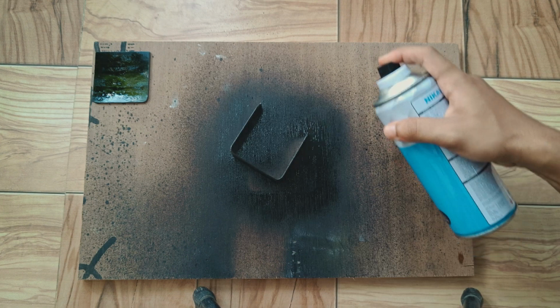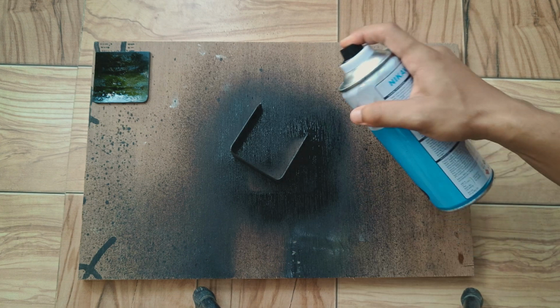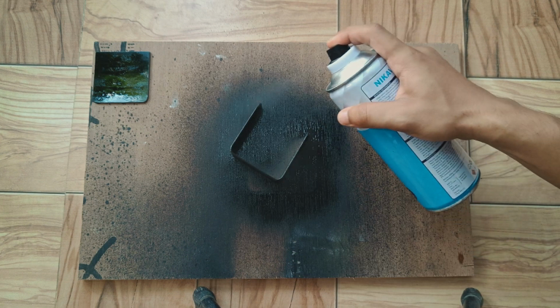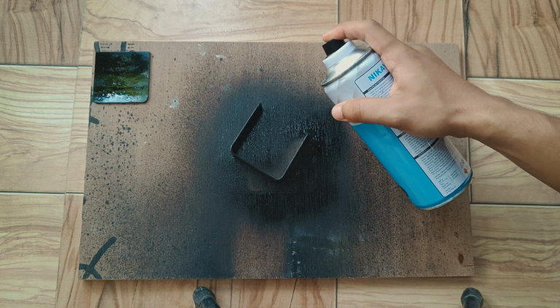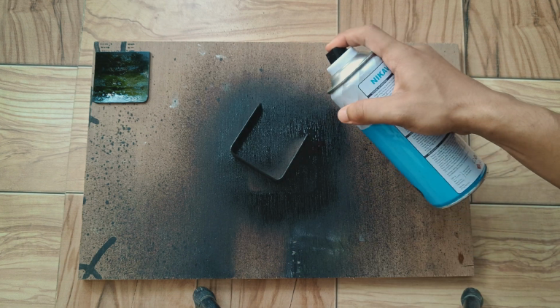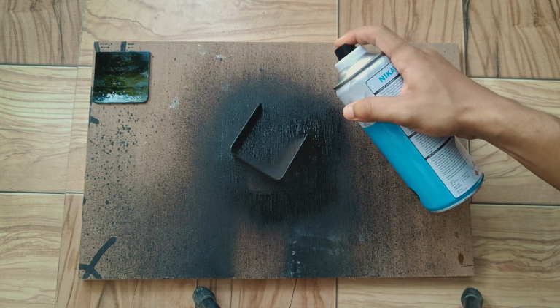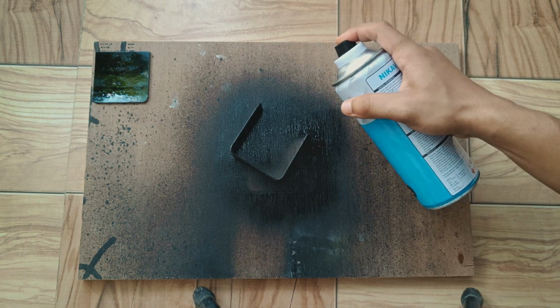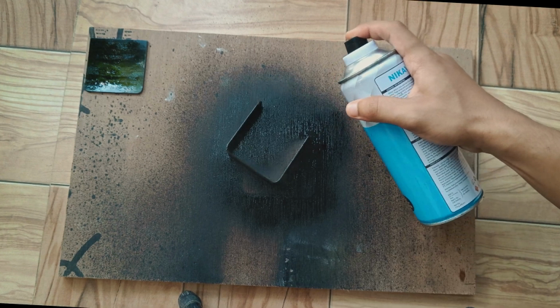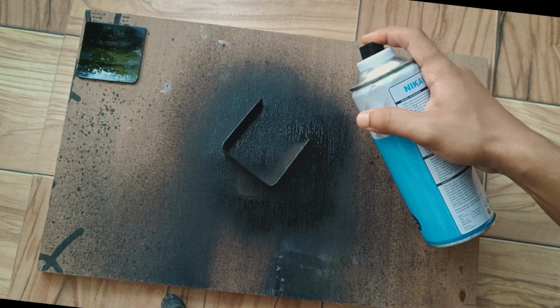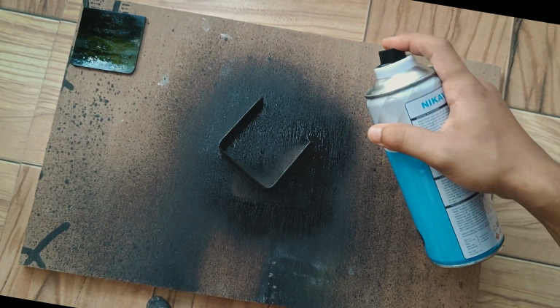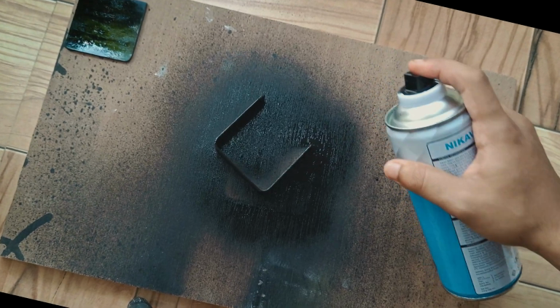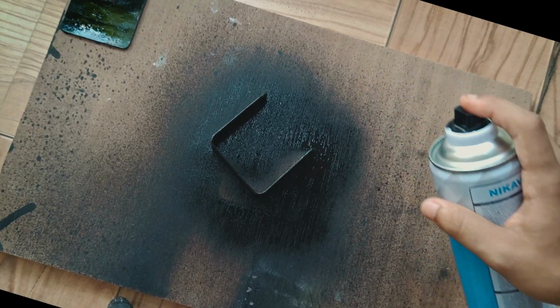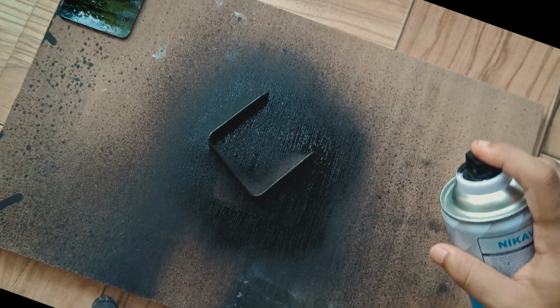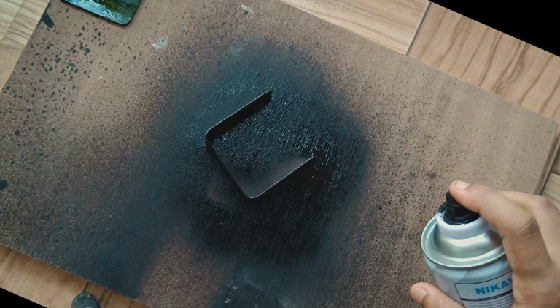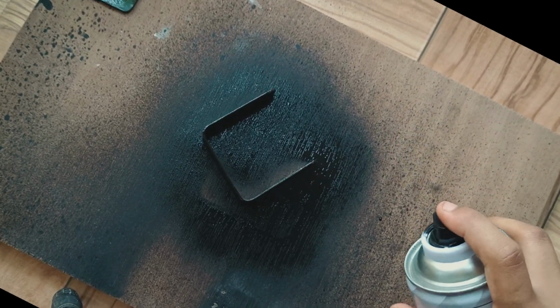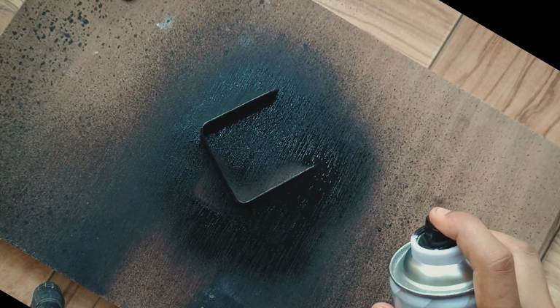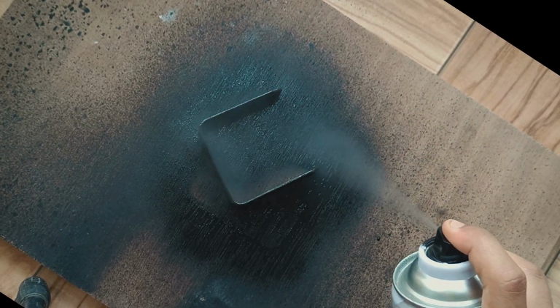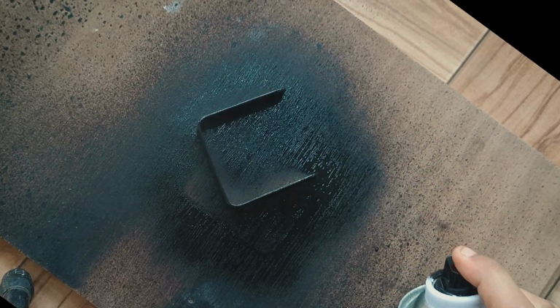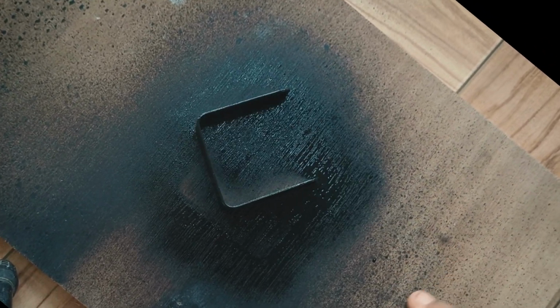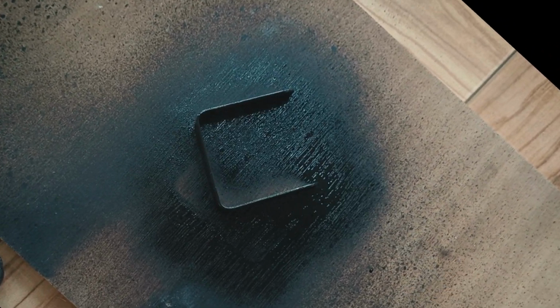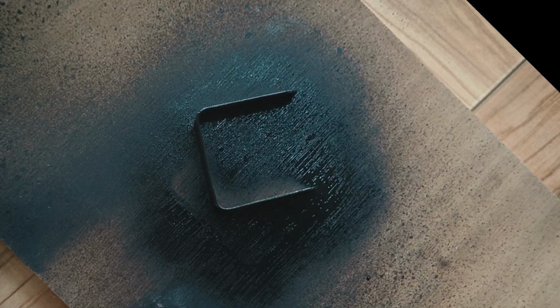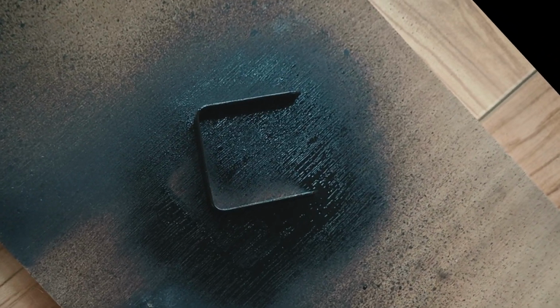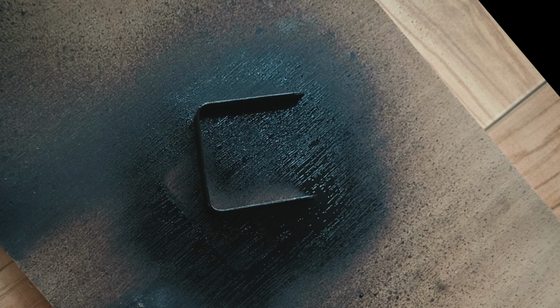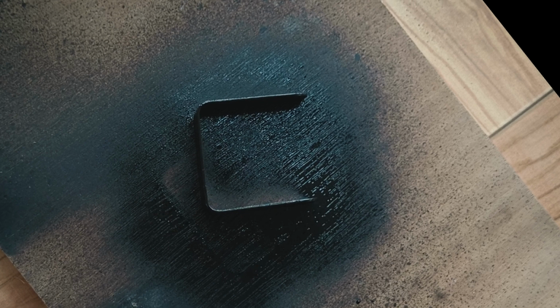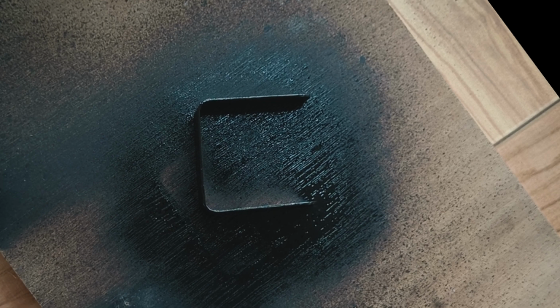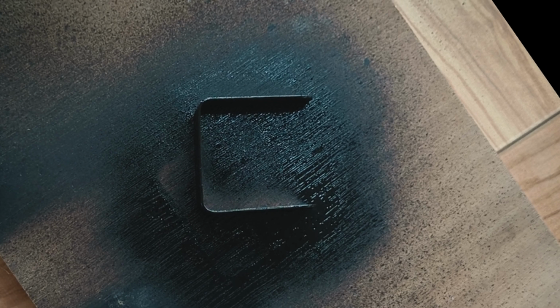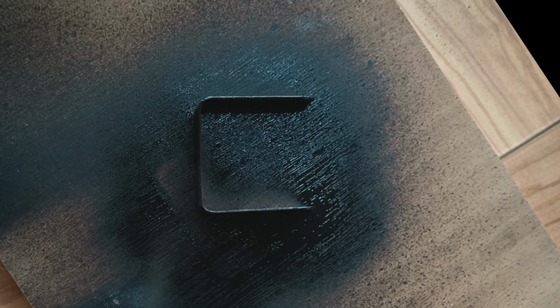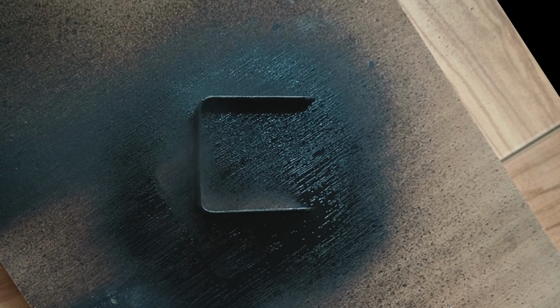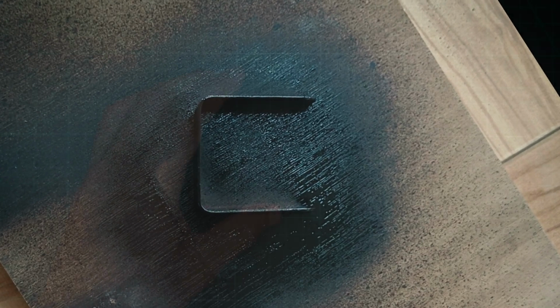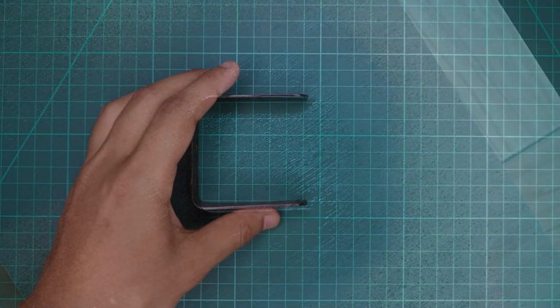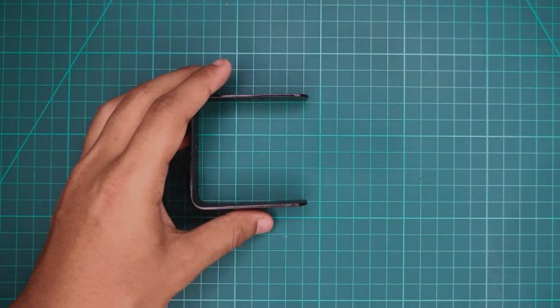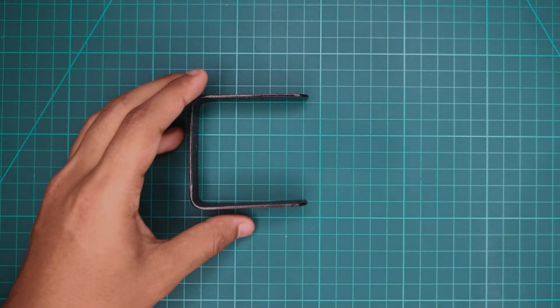I made the necessary parts and now it is time to assemble them all.